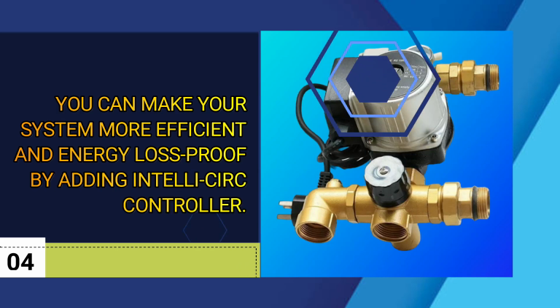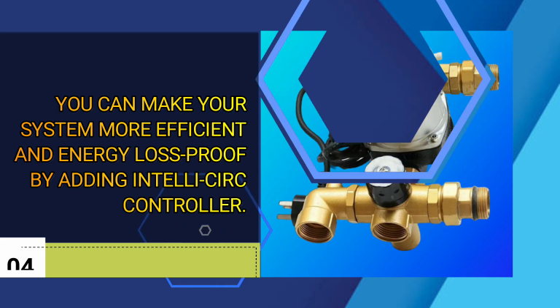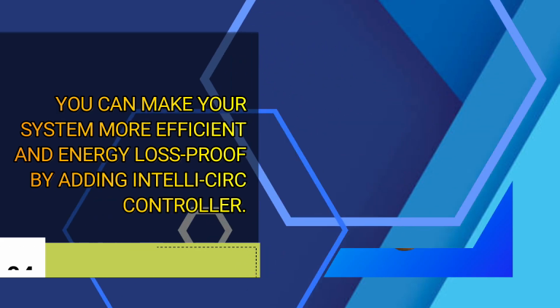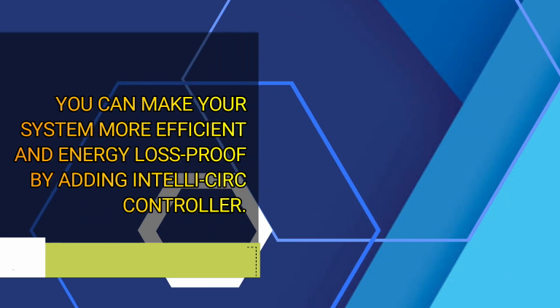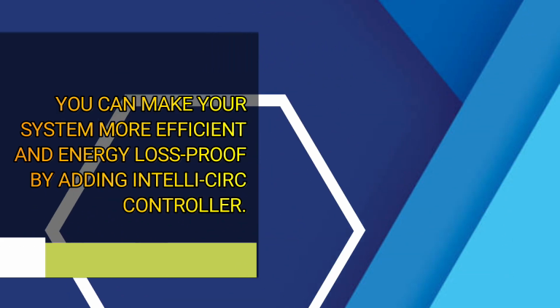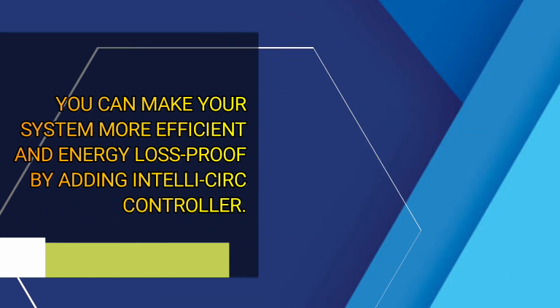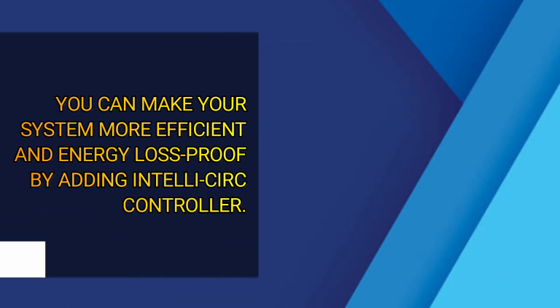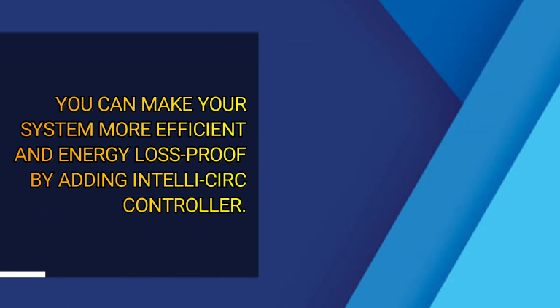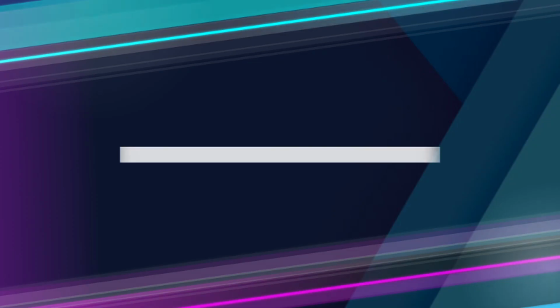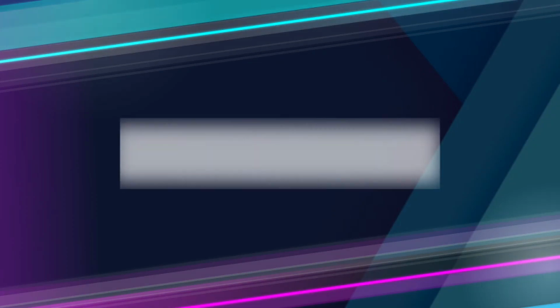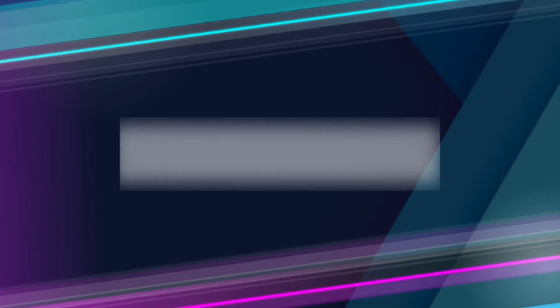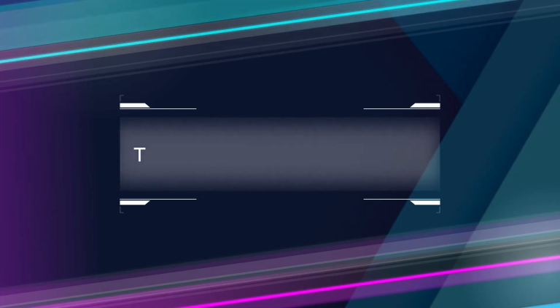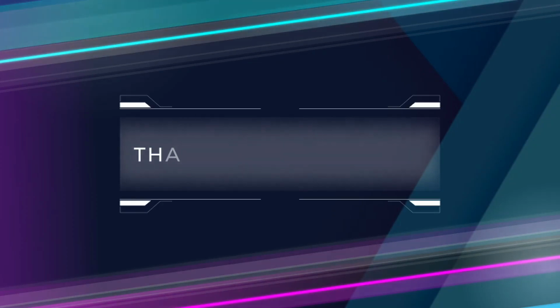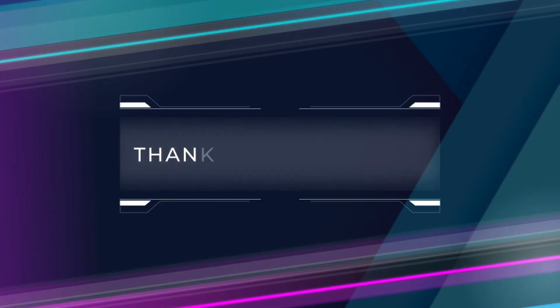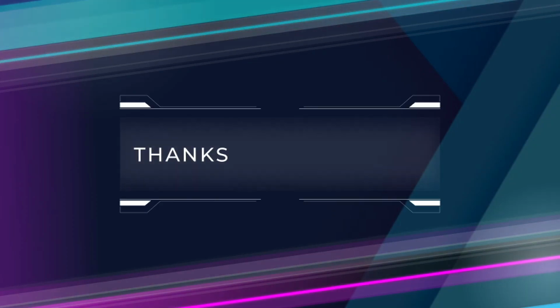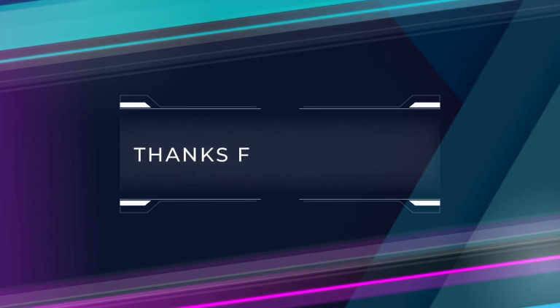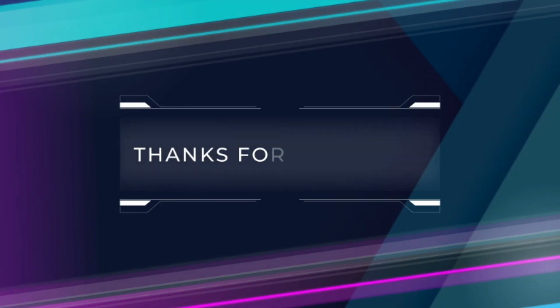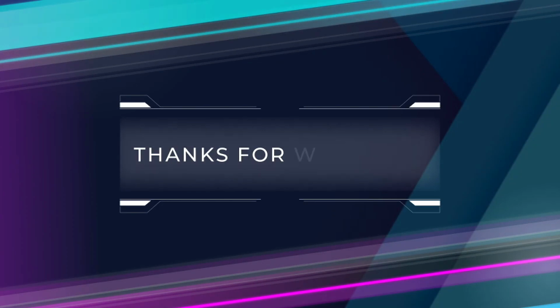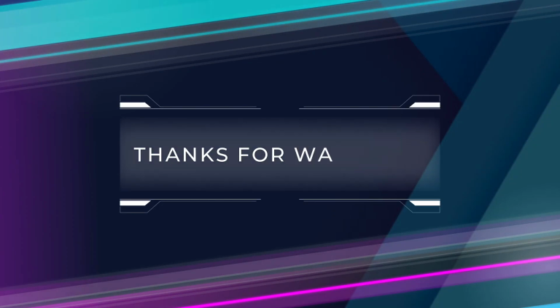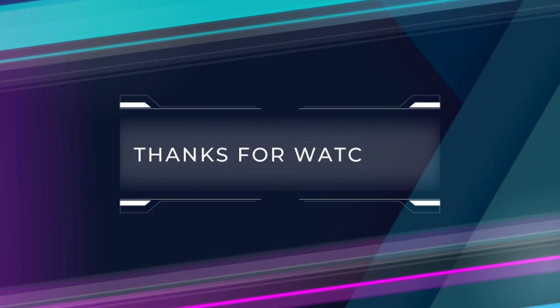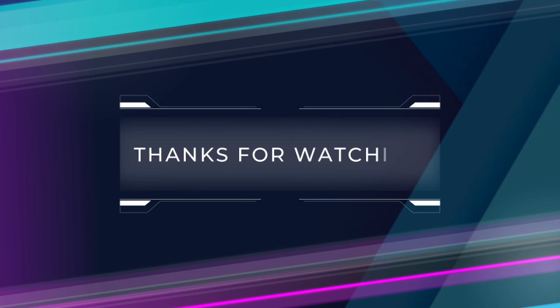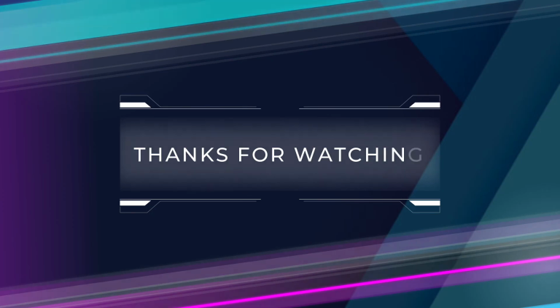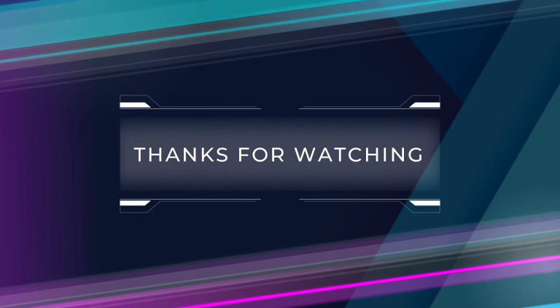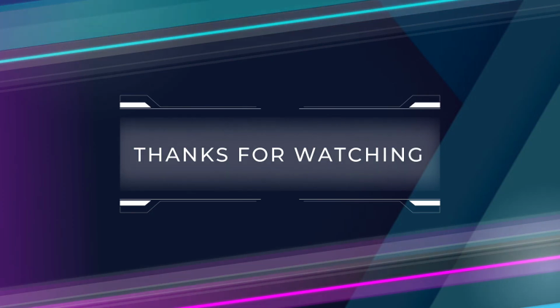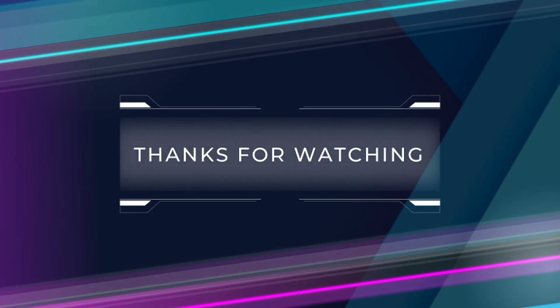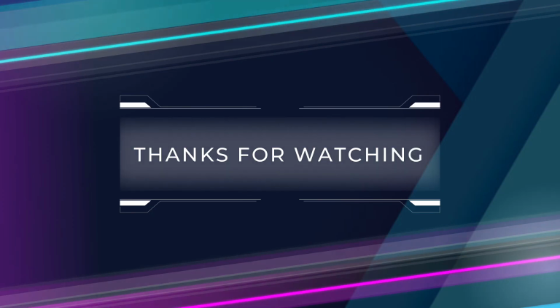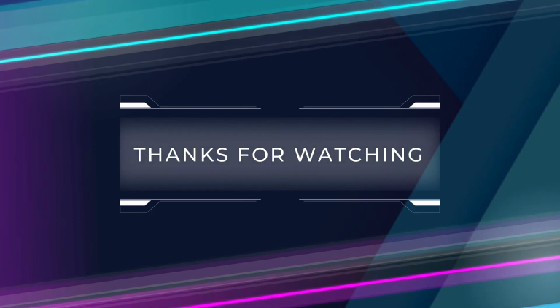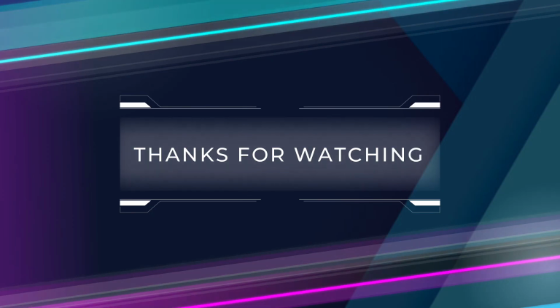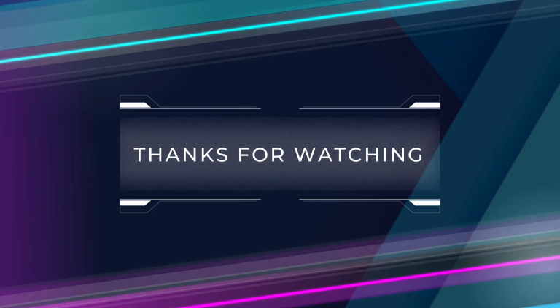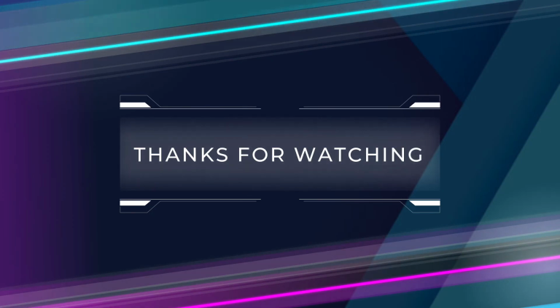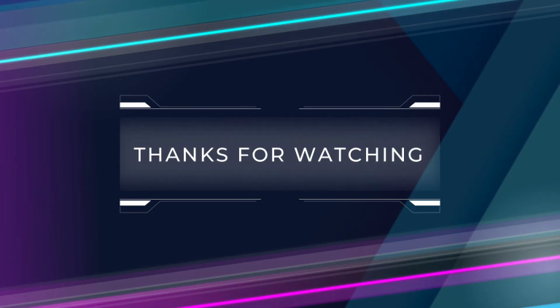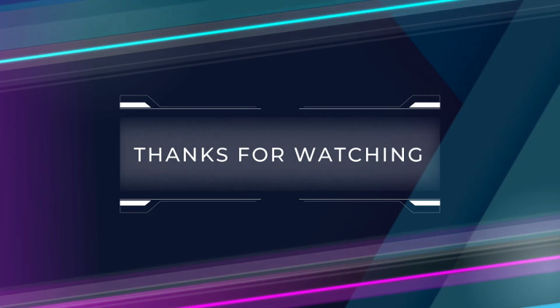So, you now know the solutions. That's all for today. Thanks for watching.